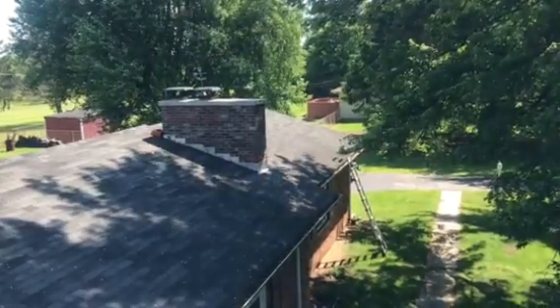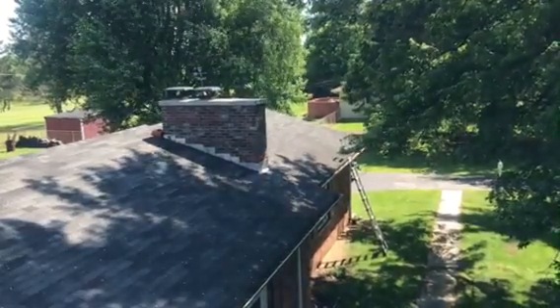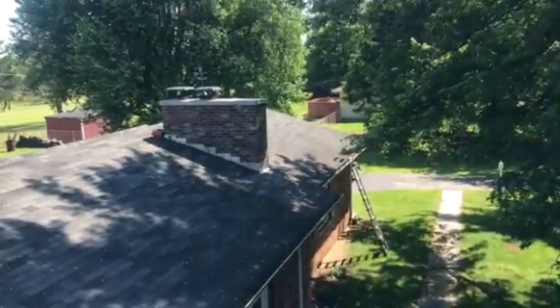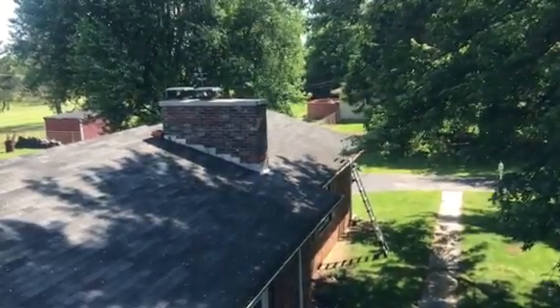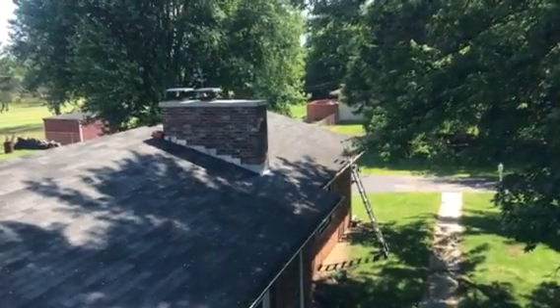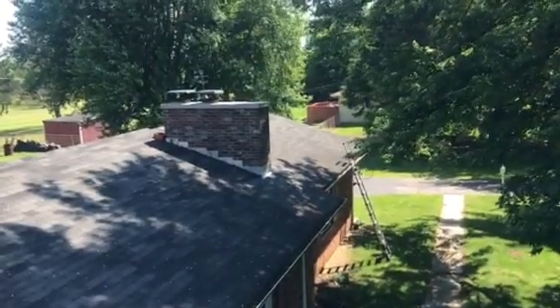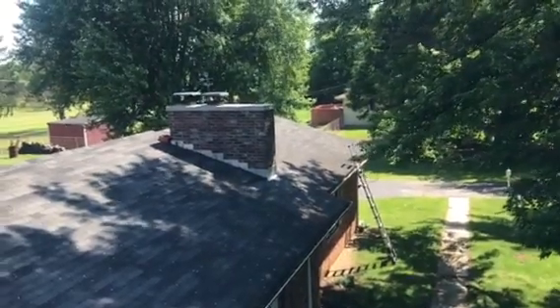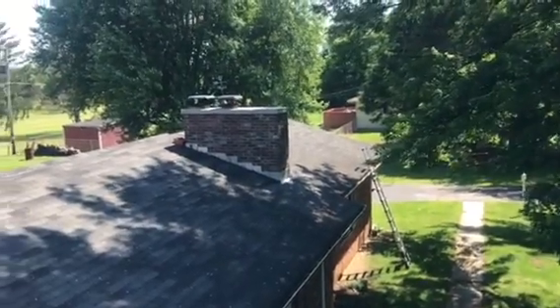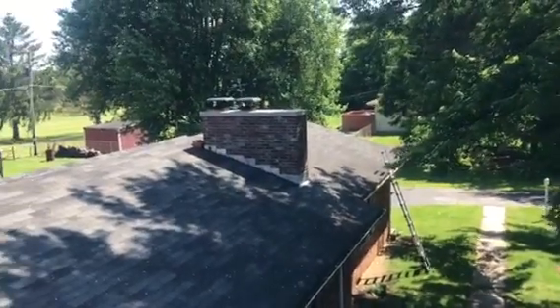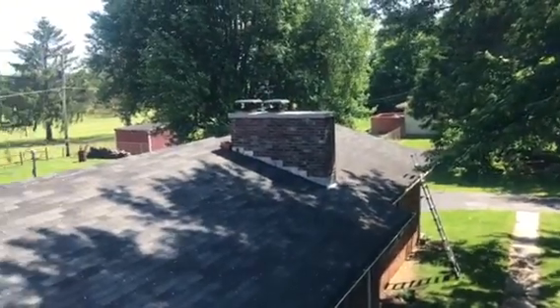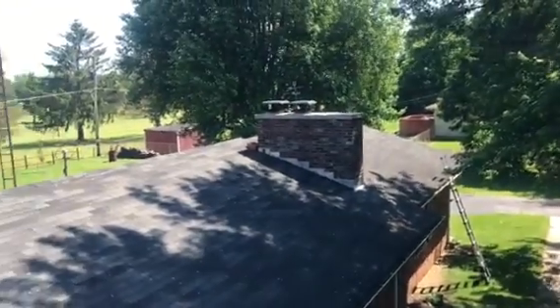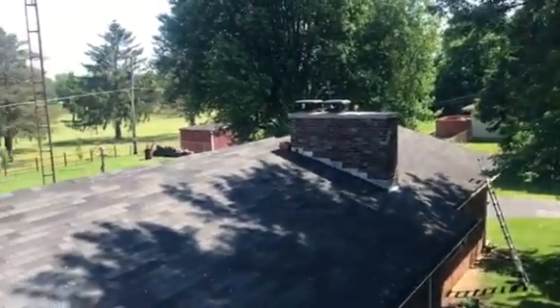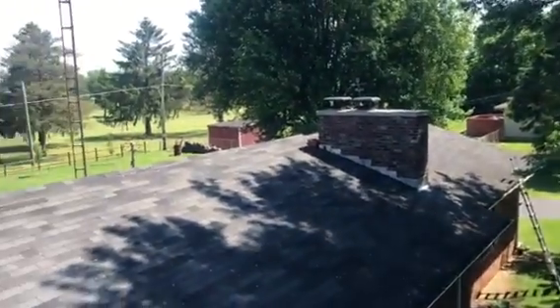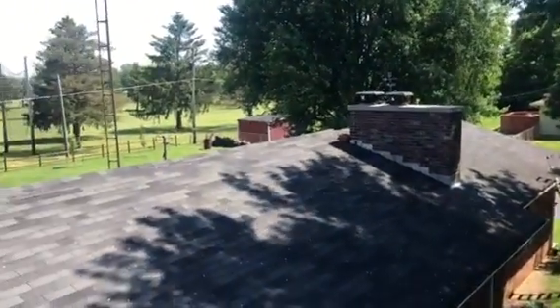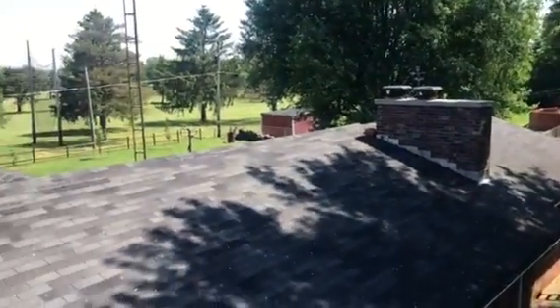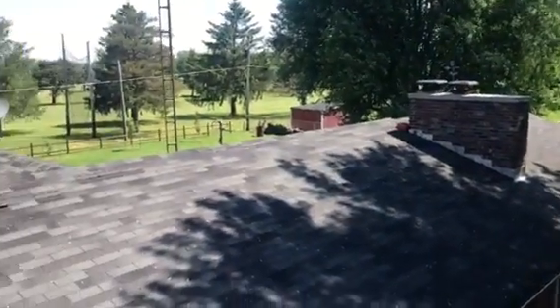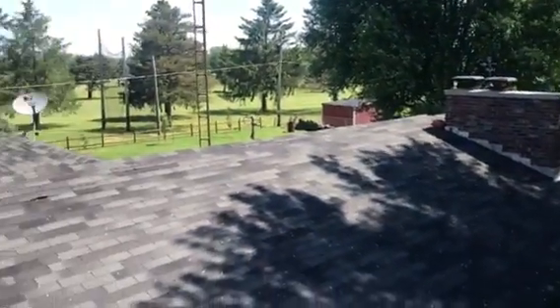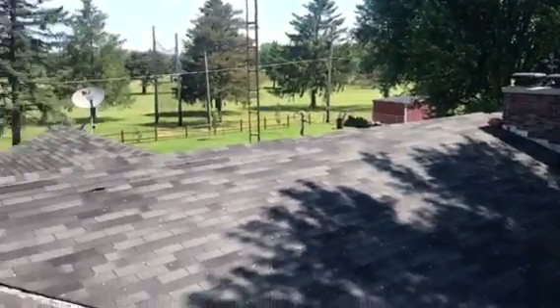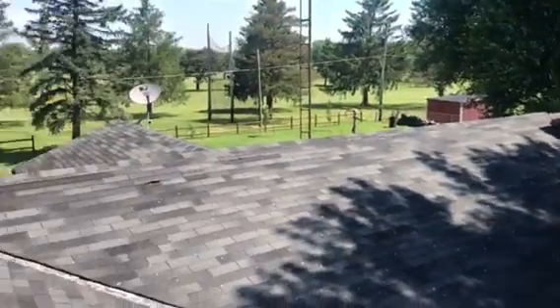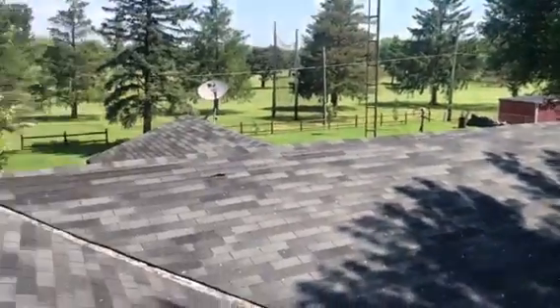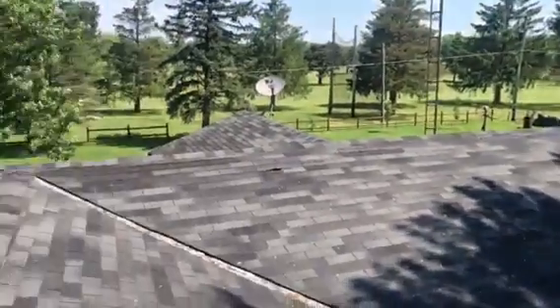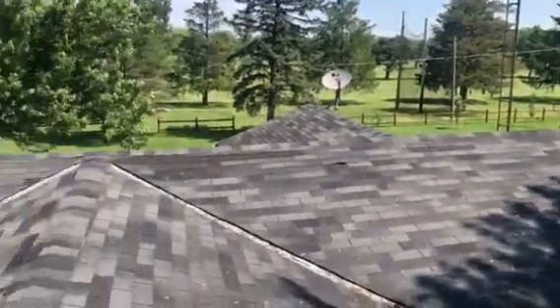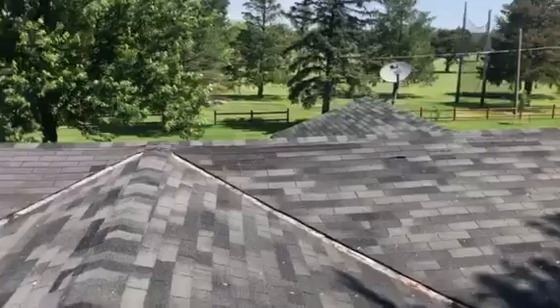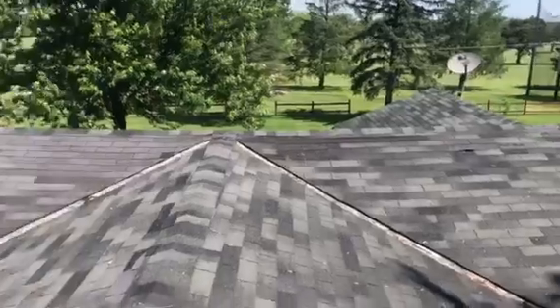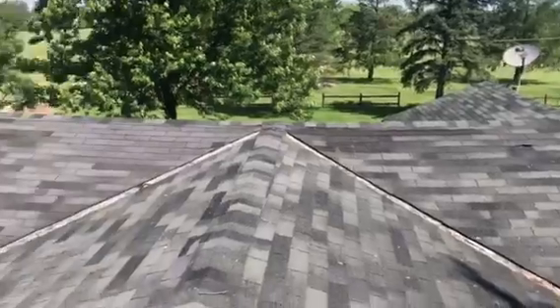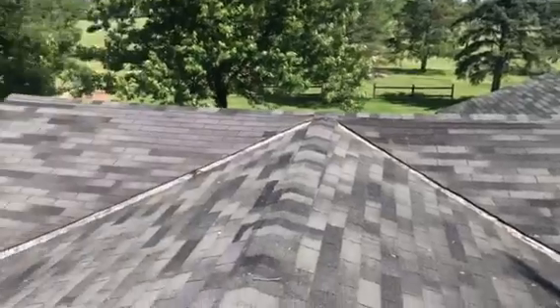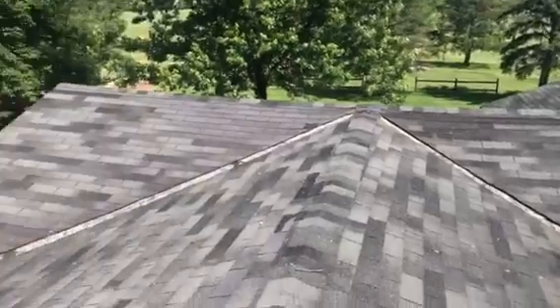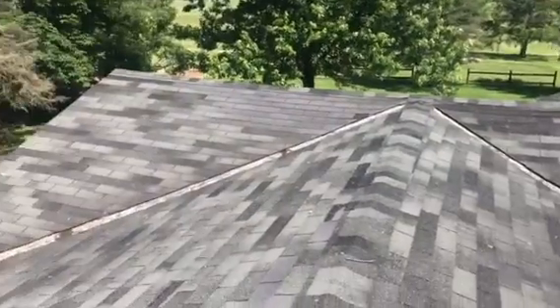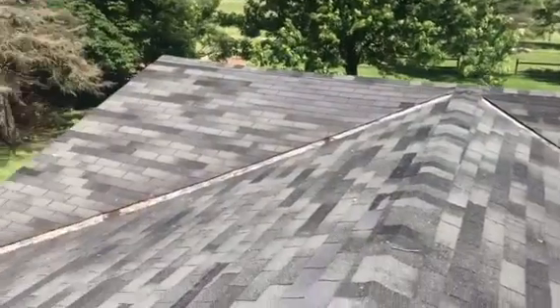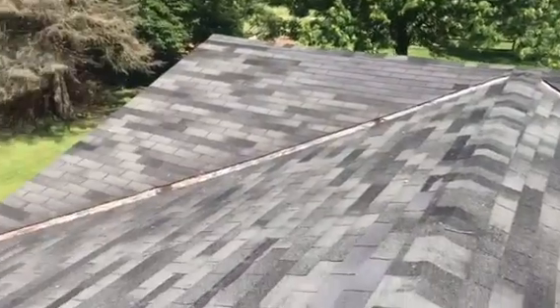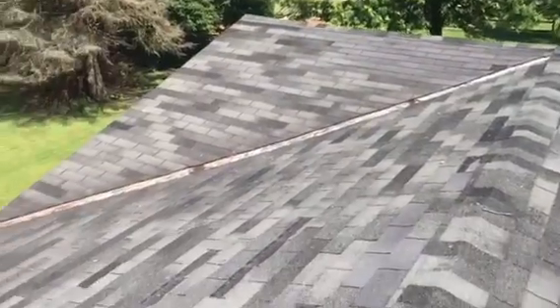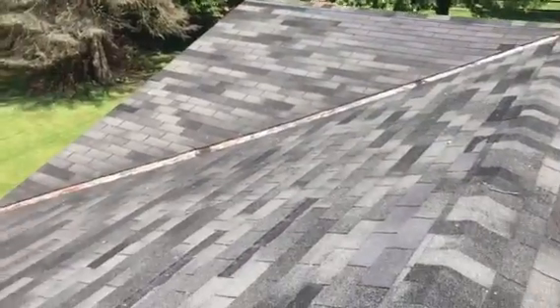Hi, this is Joe with J Alexander Roofing. I'm here today performing a video inspection of the roof. I'm also going to take the measurement for the purpose of estimate.